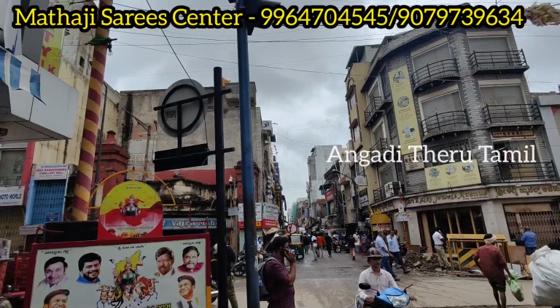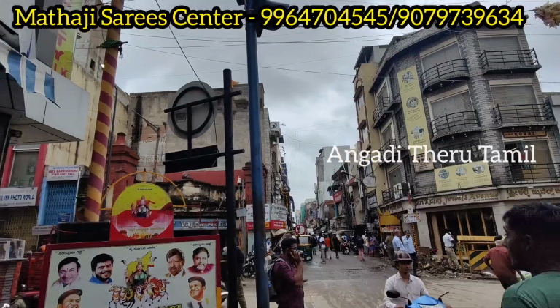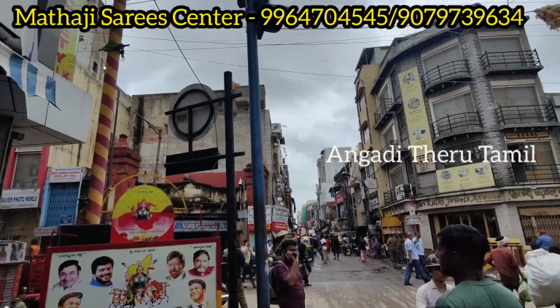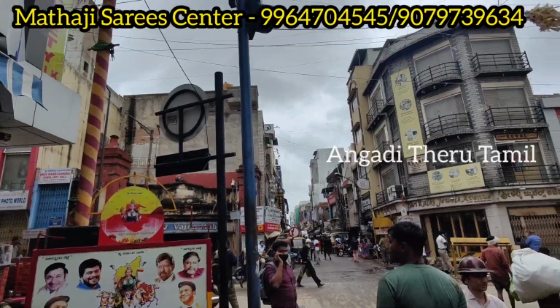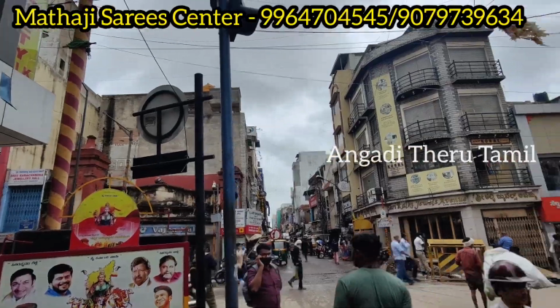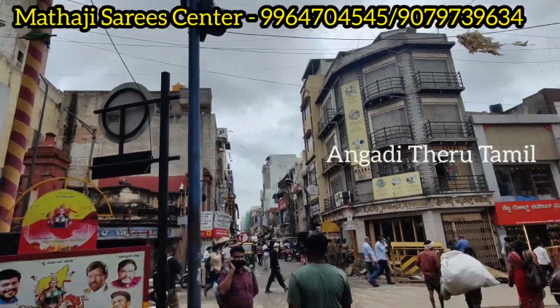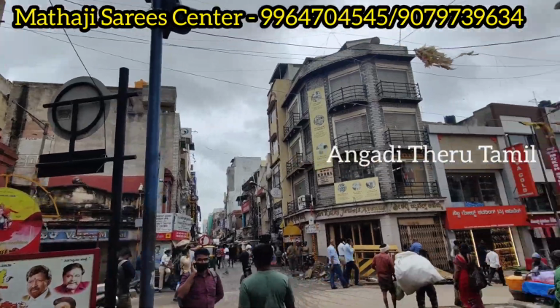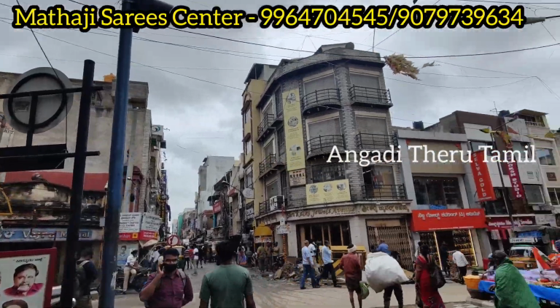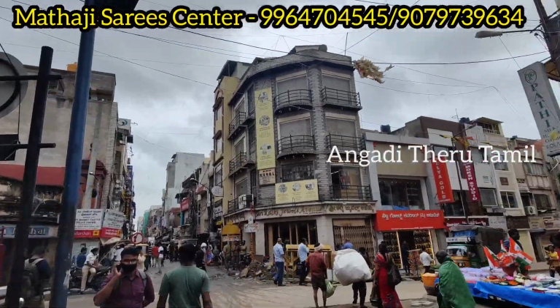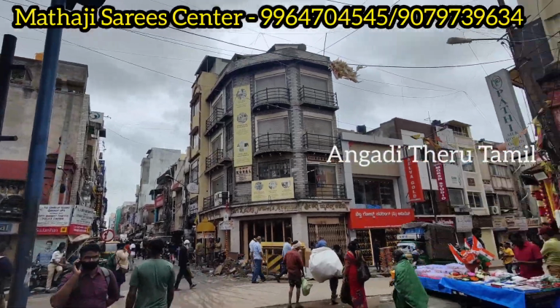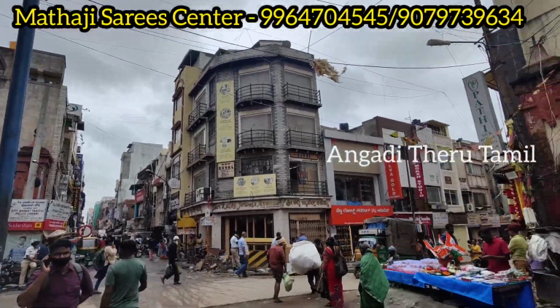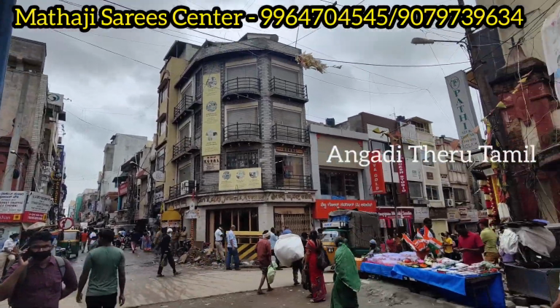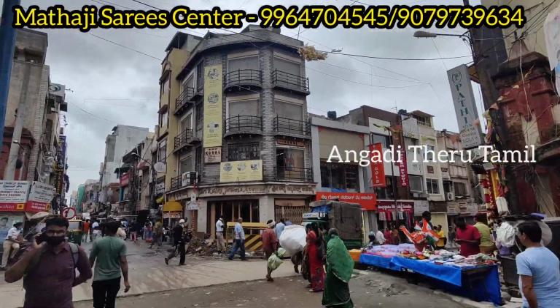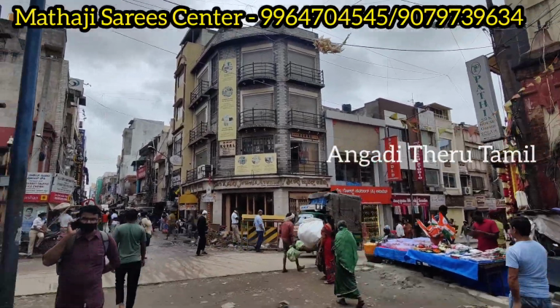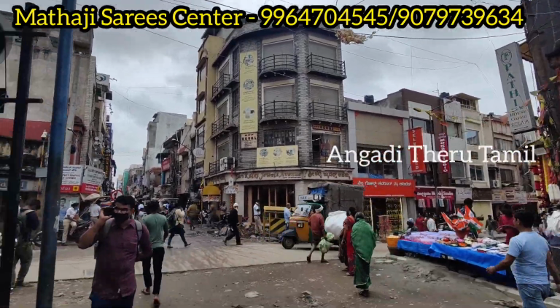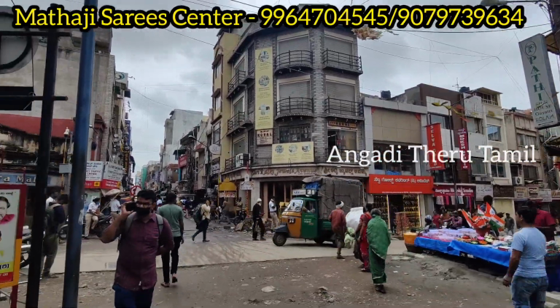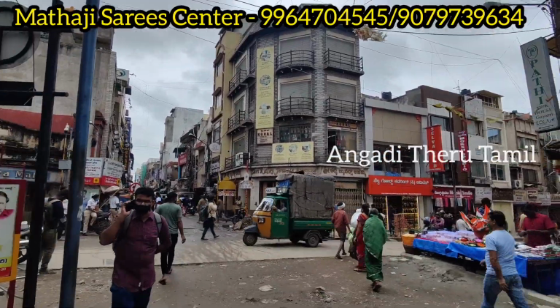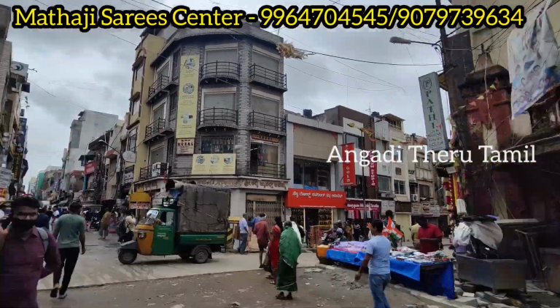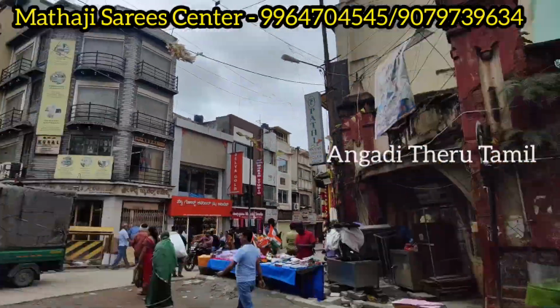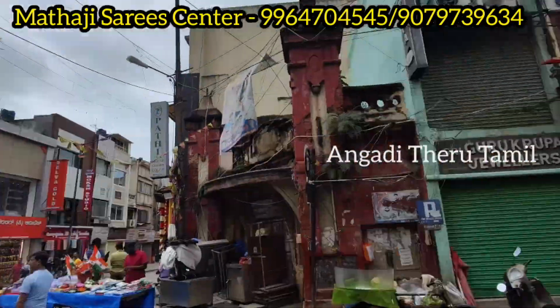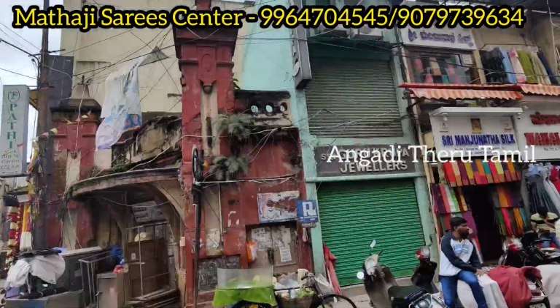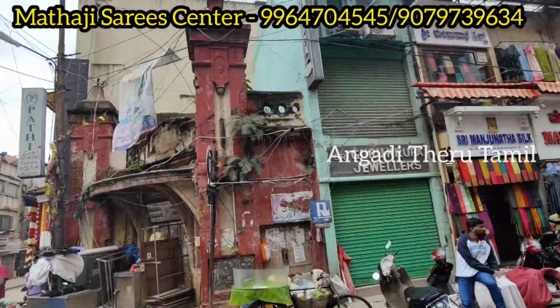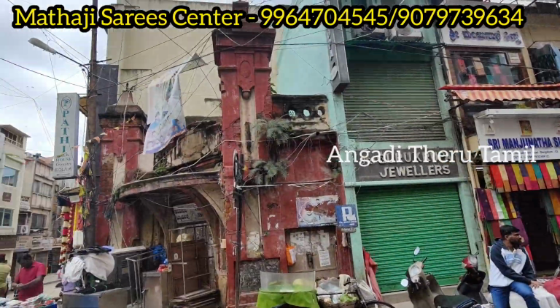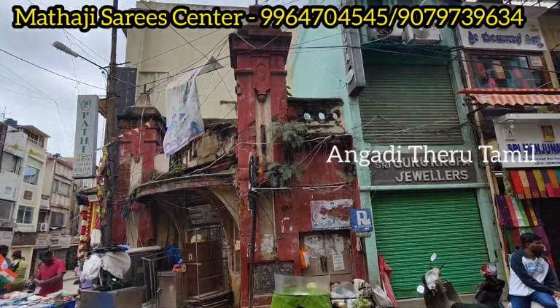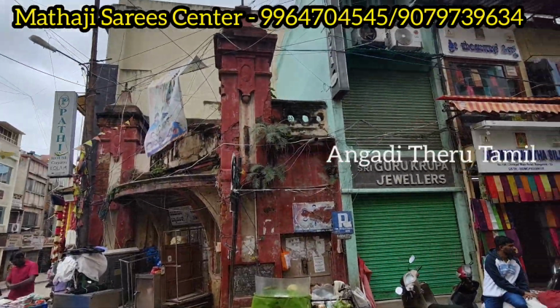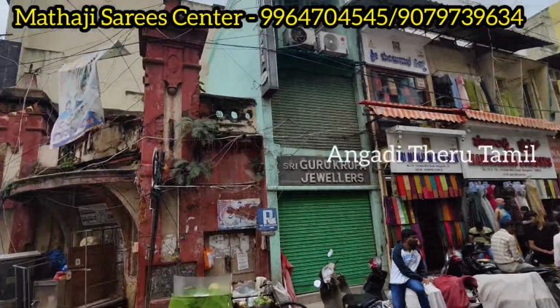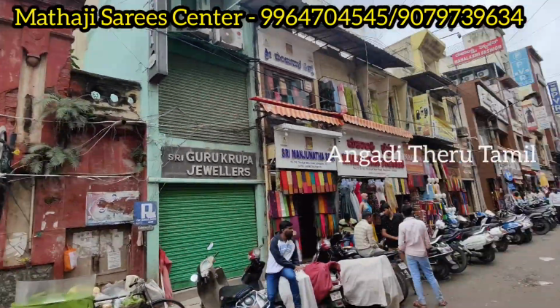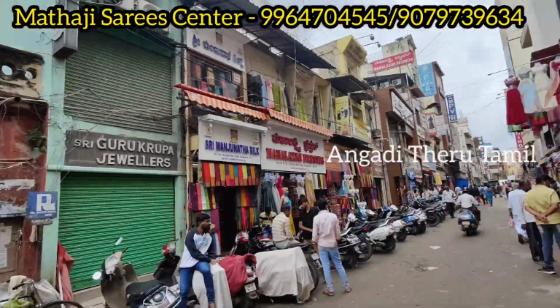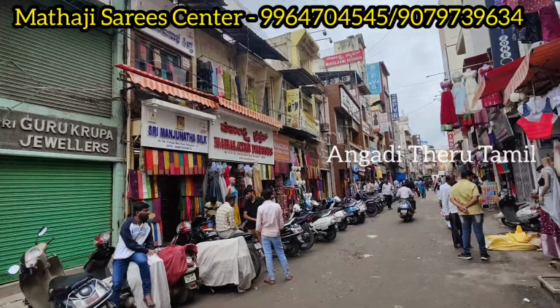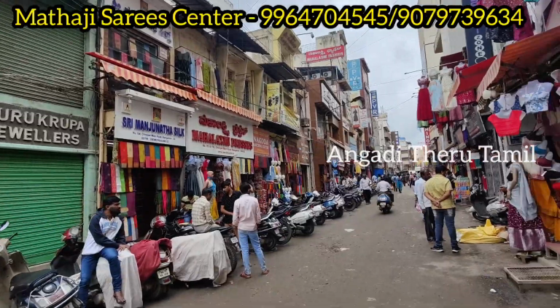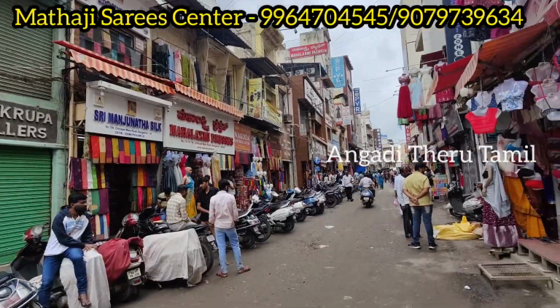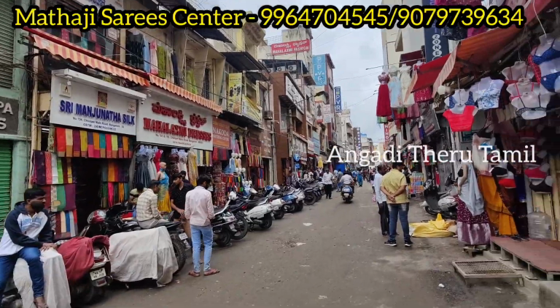Hello, hi guys. Welcome back to my channel. From Zini, we will see the Lehinga Collections. Firstly, landmarks.